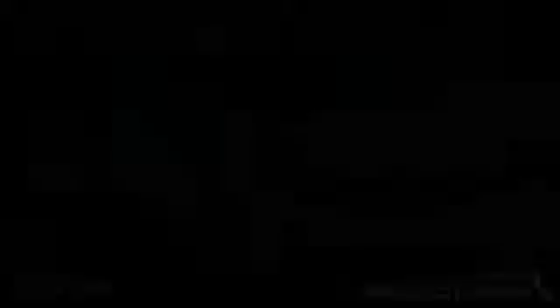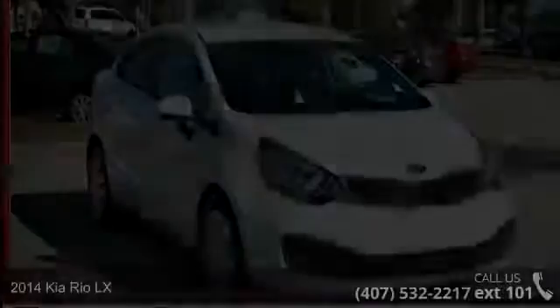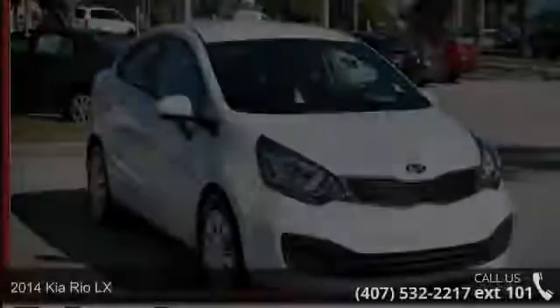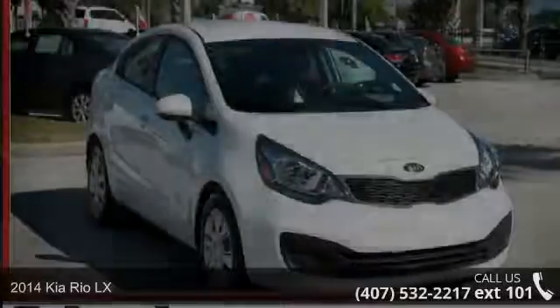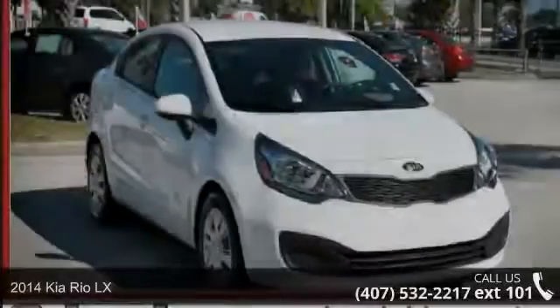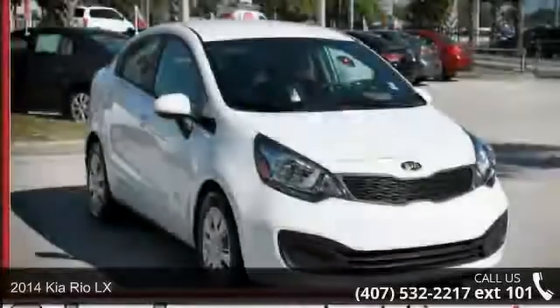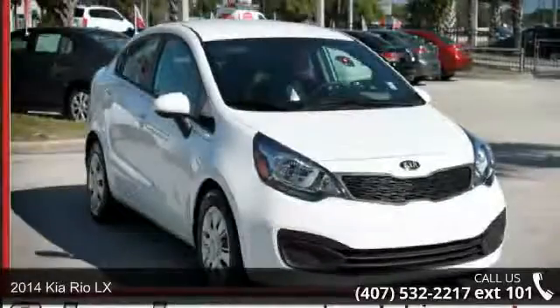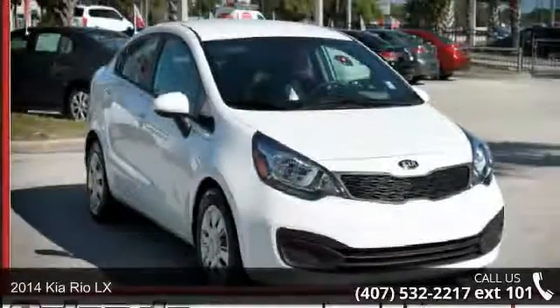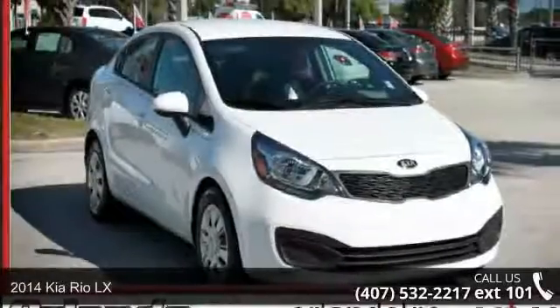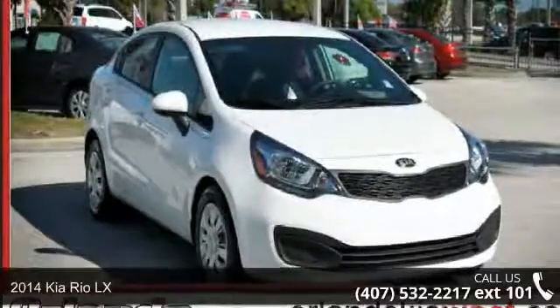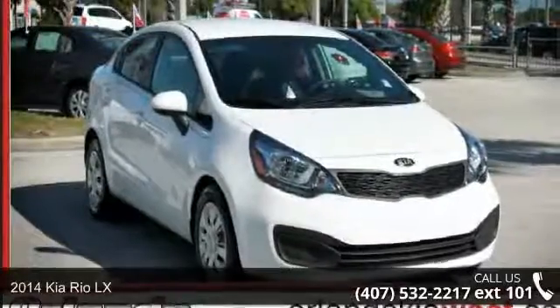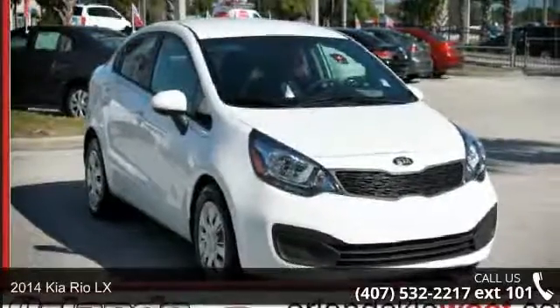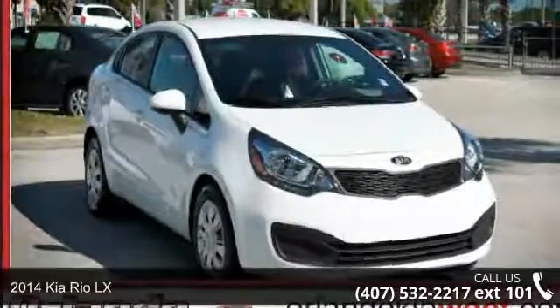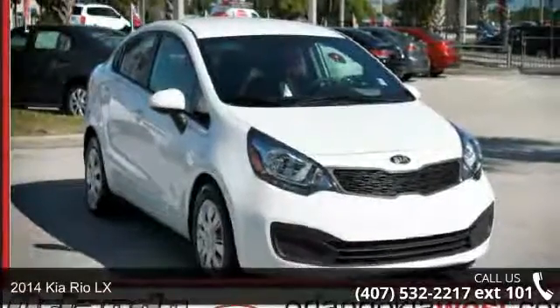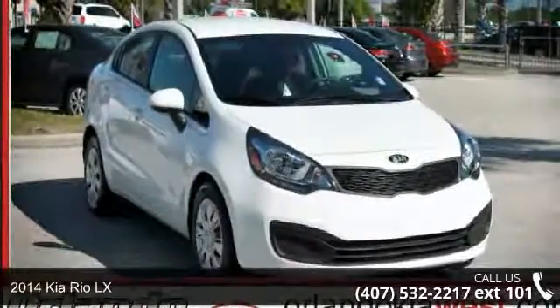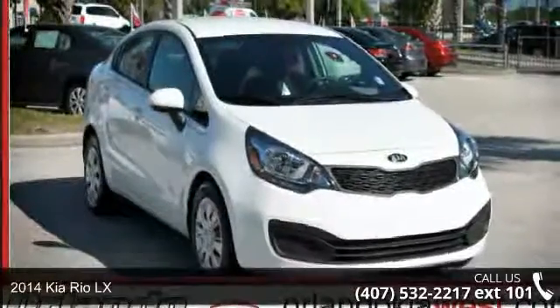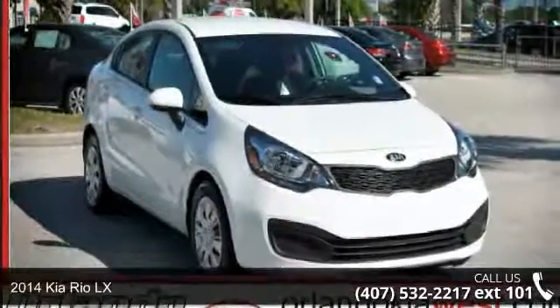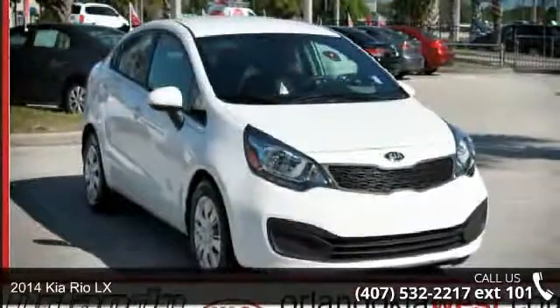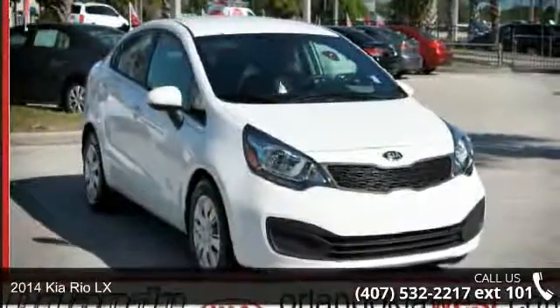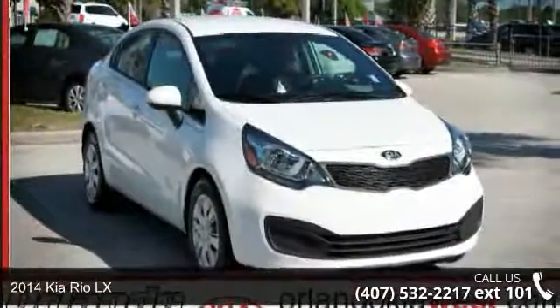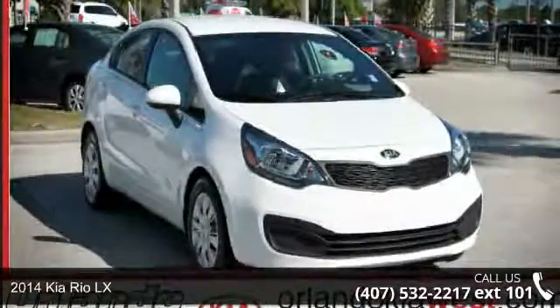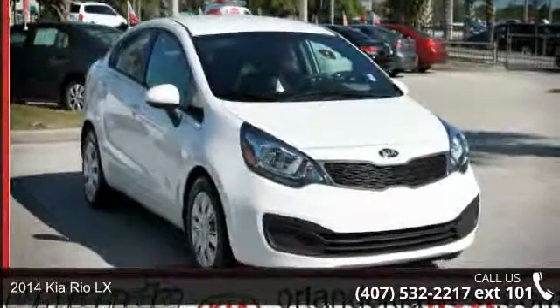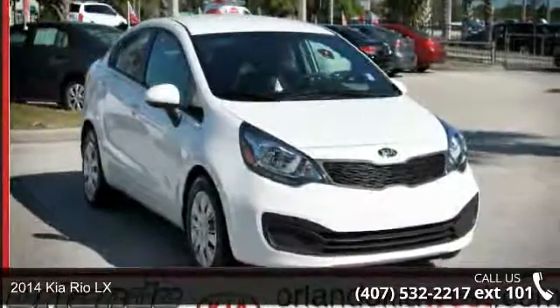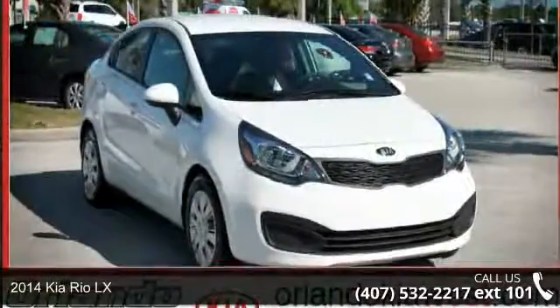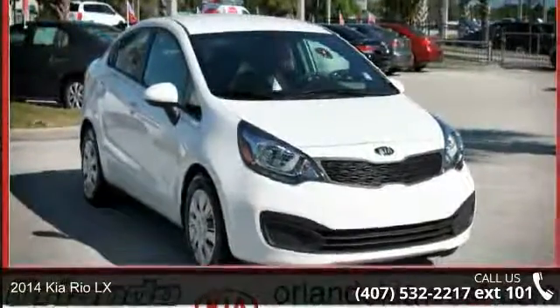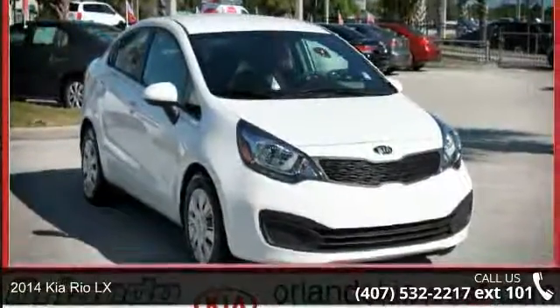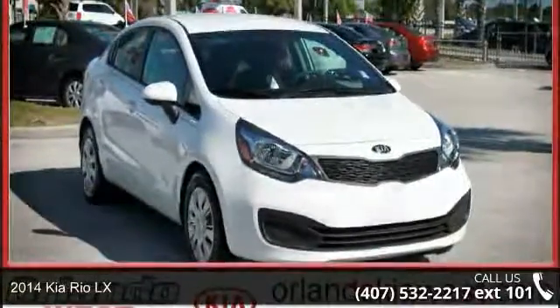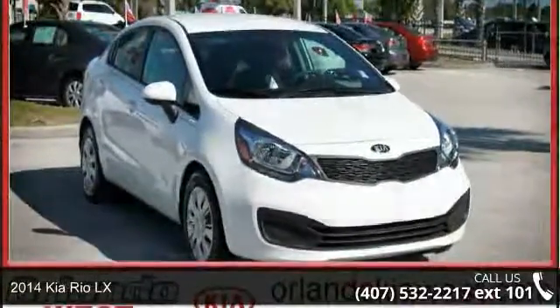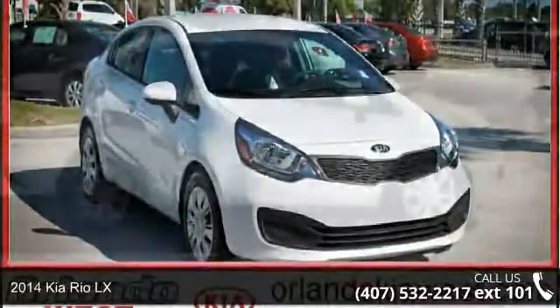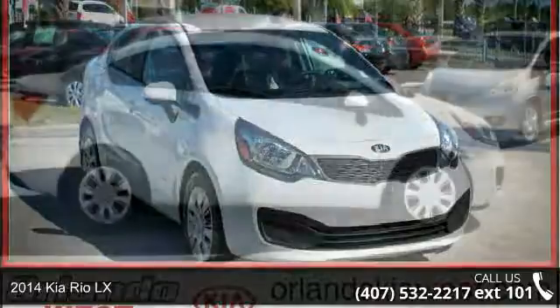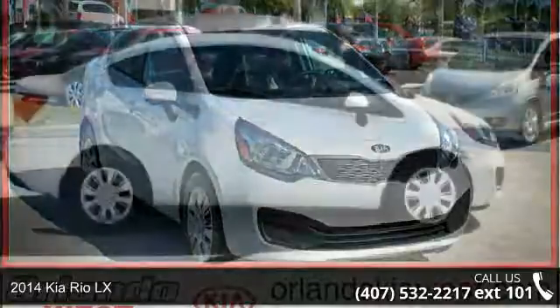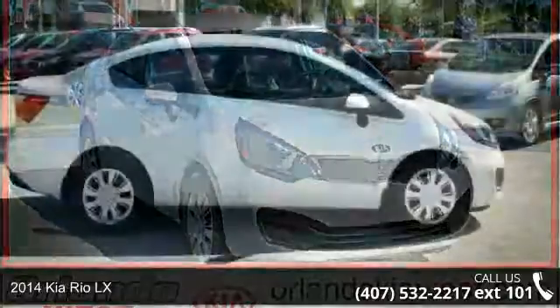Presenting the 2014 Kia Rio LX. This may be the set of wheels you've been looking for.